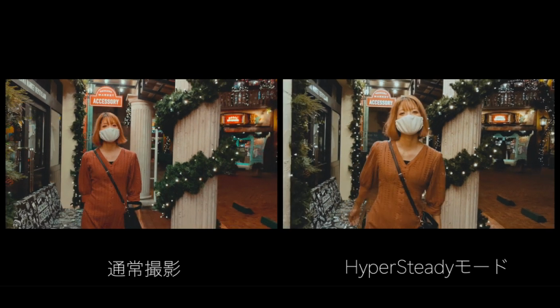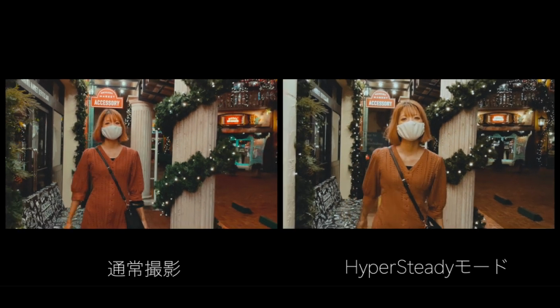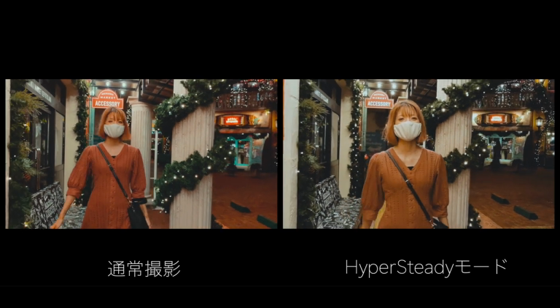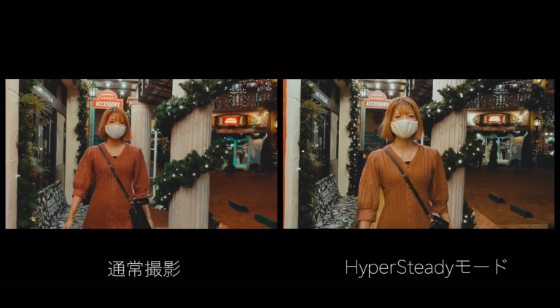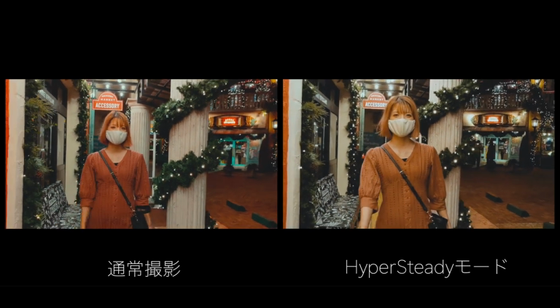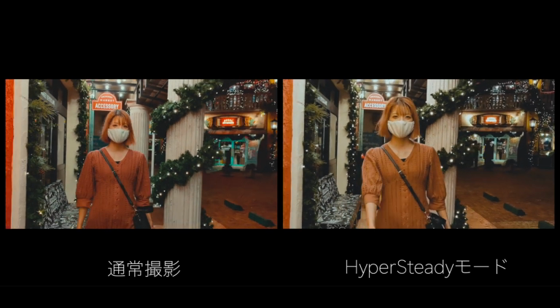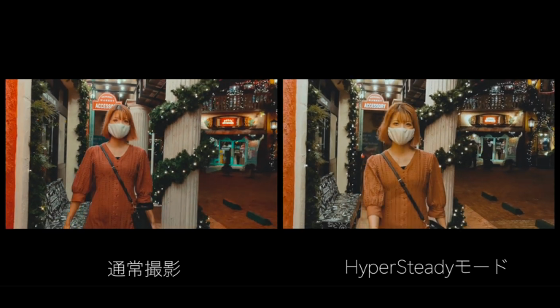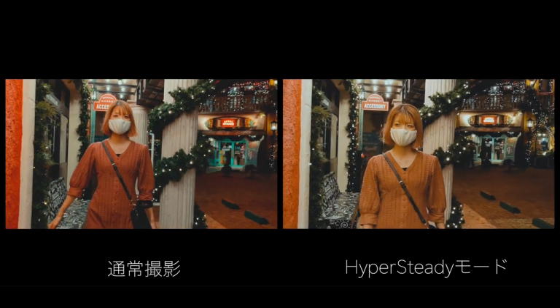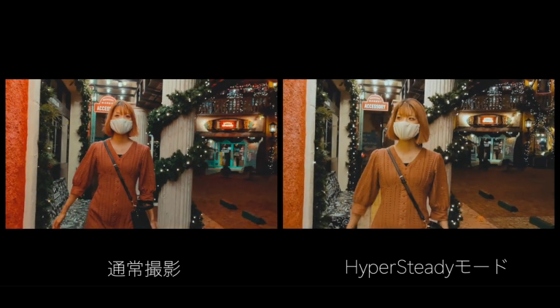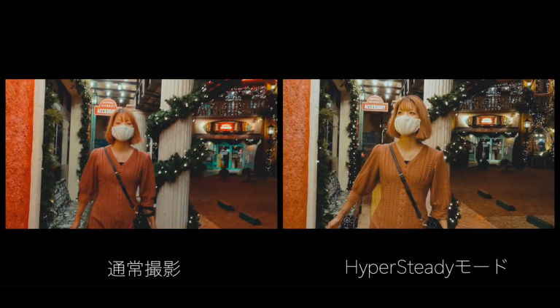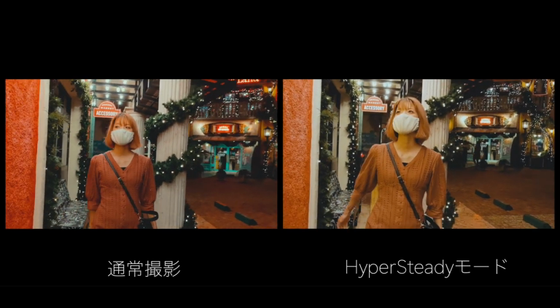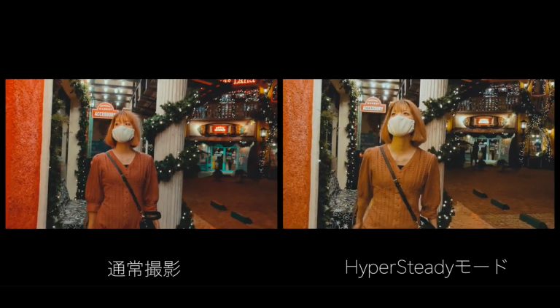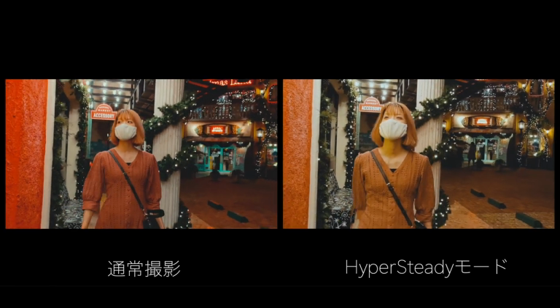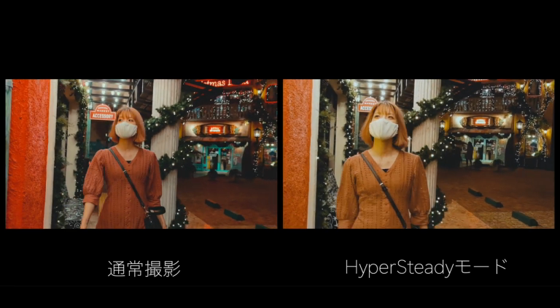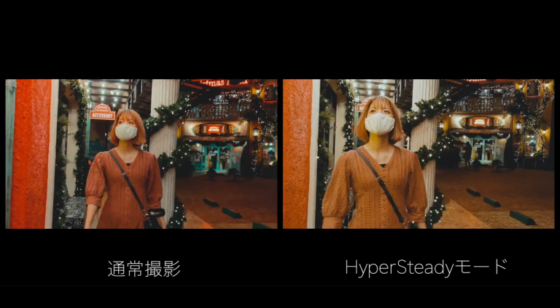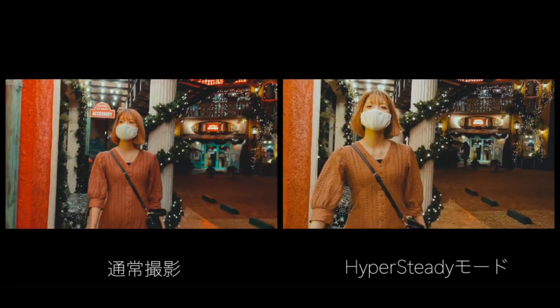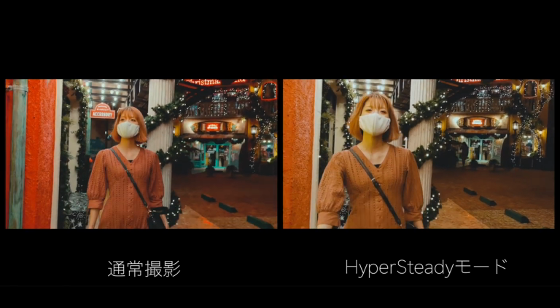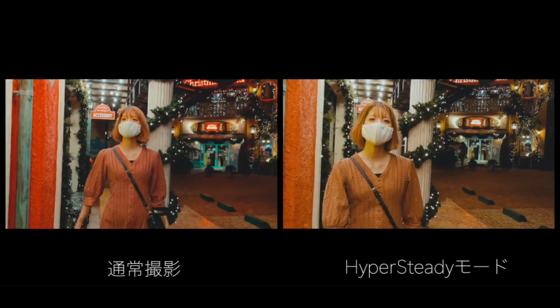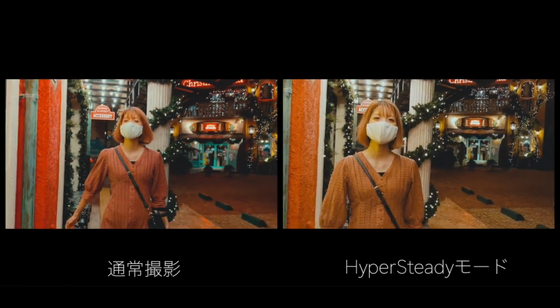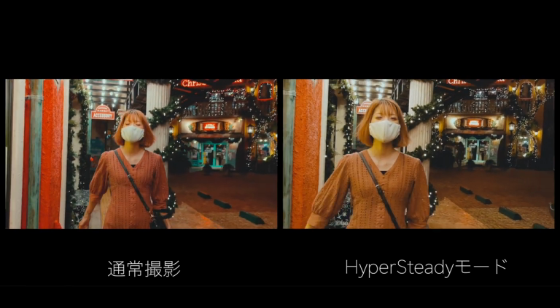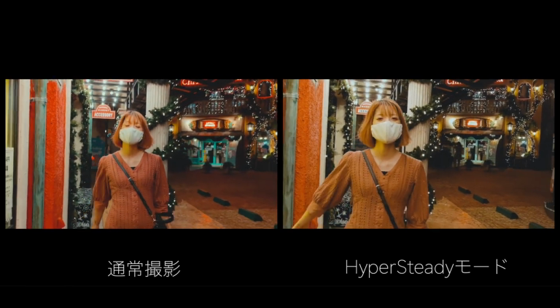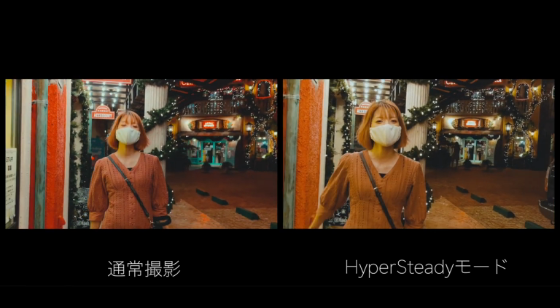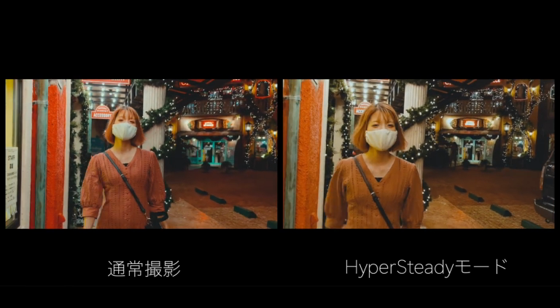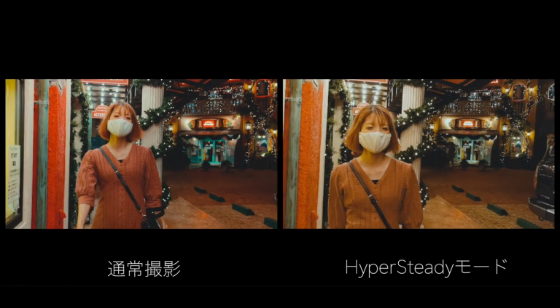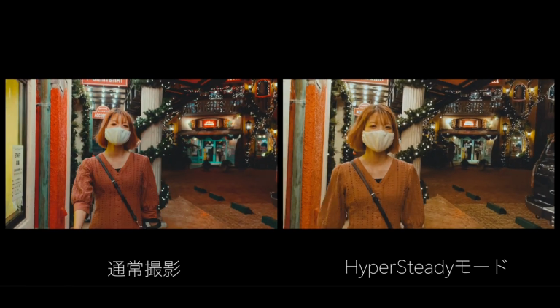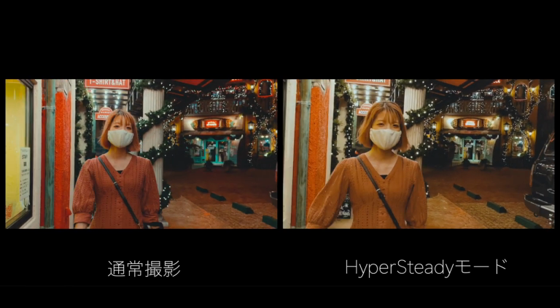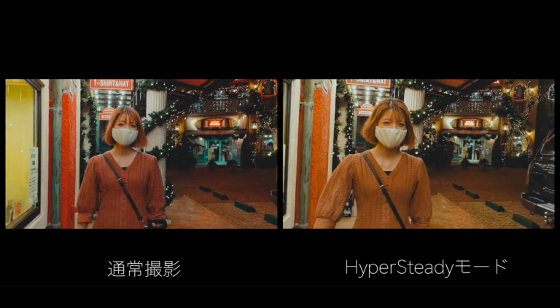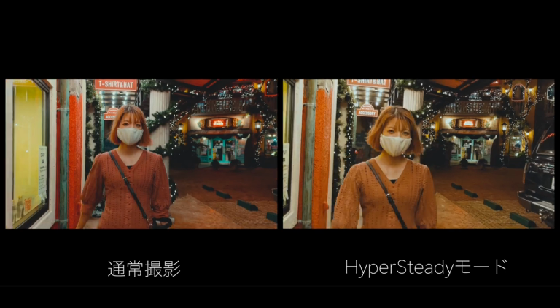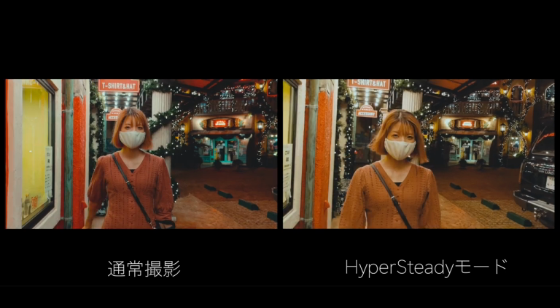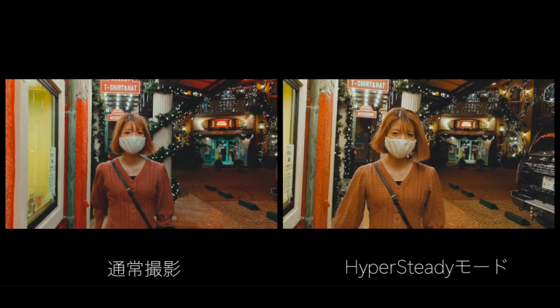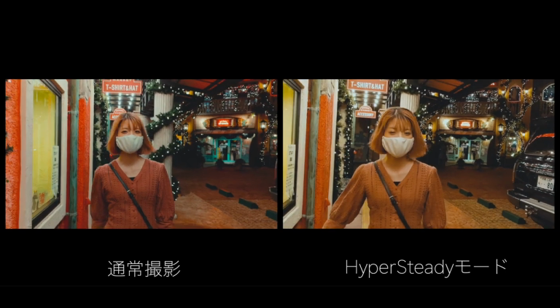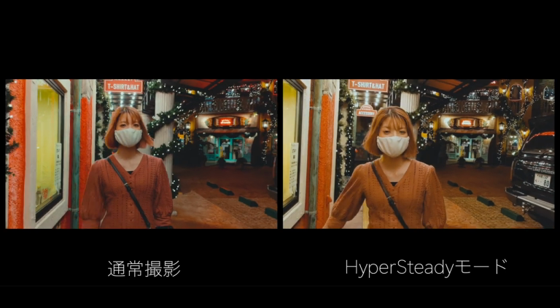このようにカメラが追従してくれるんですよ。面白い。続いてはハイパーステディという強烈な手ブレ補正機能の検証です。この製品は通常時から強烈な手ブレ補正が効くんですけど、ハイパーステディモードはさらに上を行く手ブレ補正となっております。少し画面がクロップされることと、色味が少し変わってしまう場合がありますが、手ブレを気にせずに歩き撮影ができるということで強烈です。